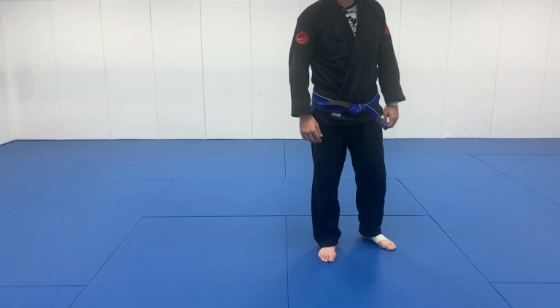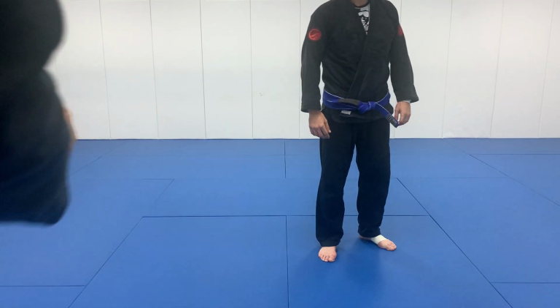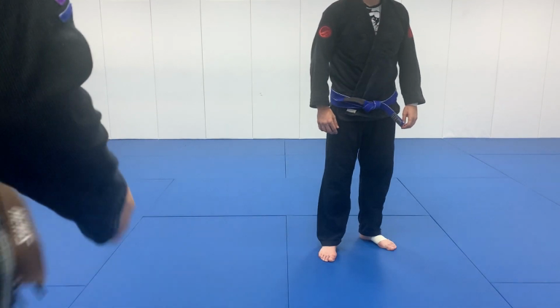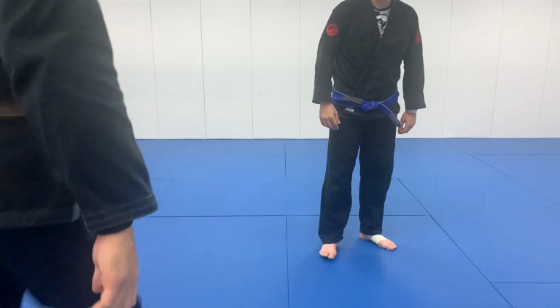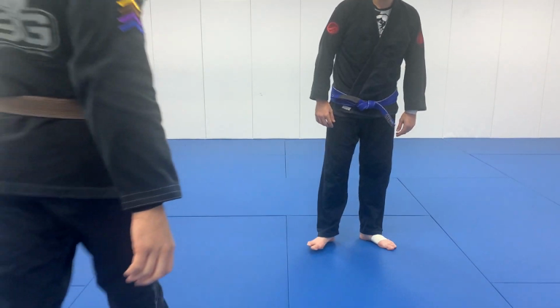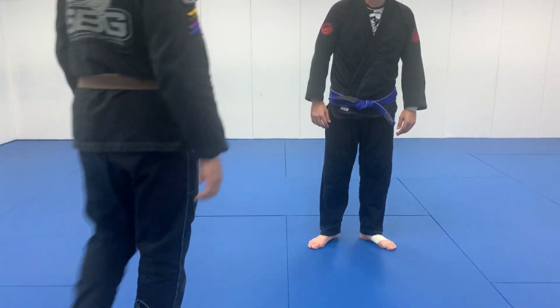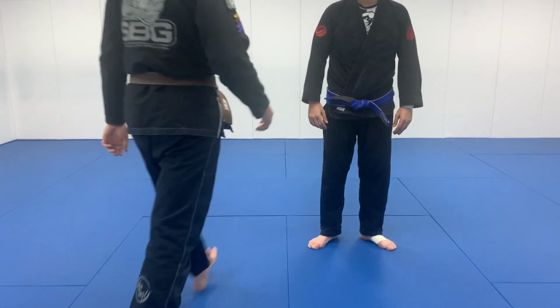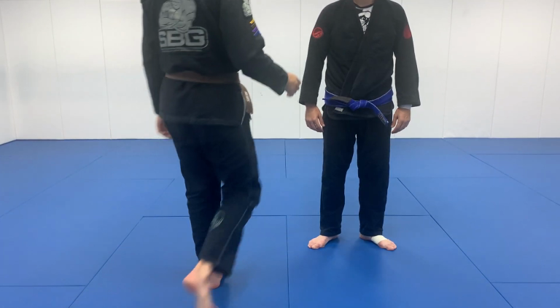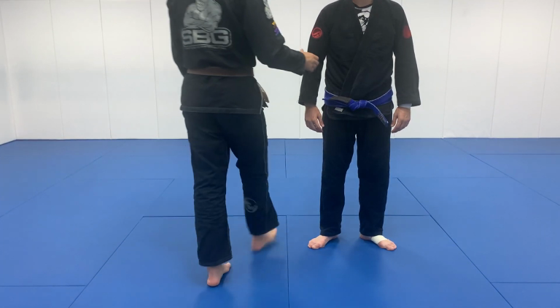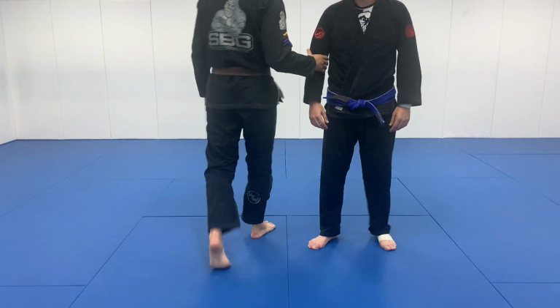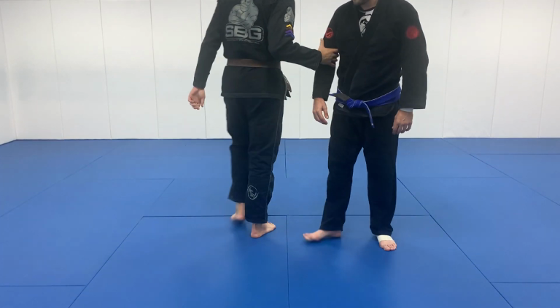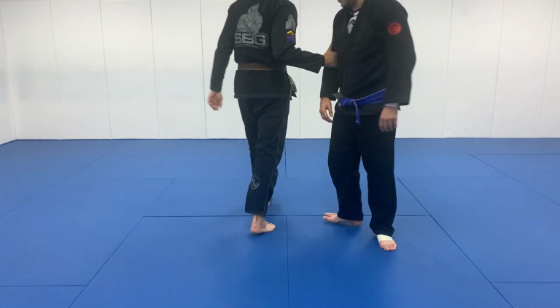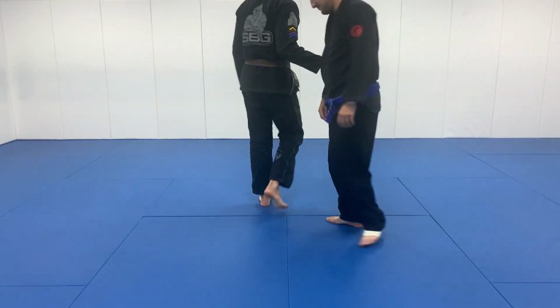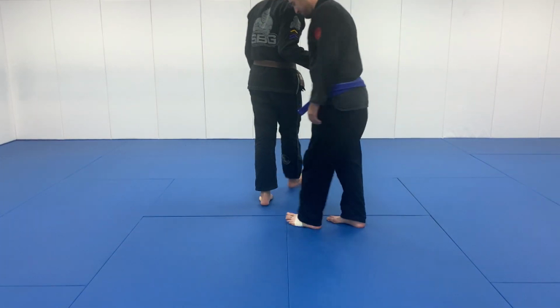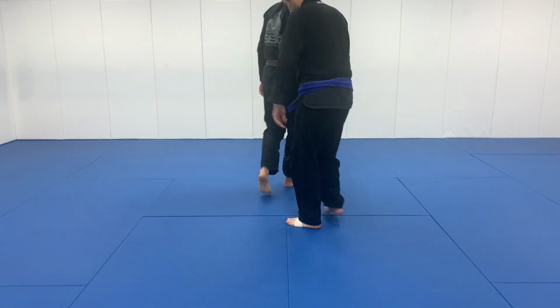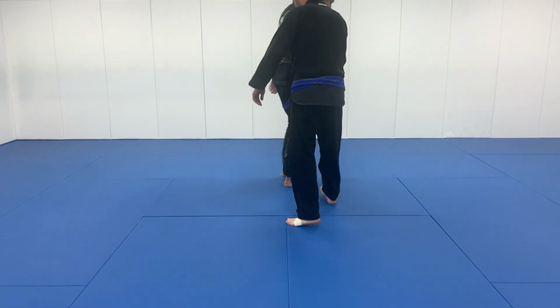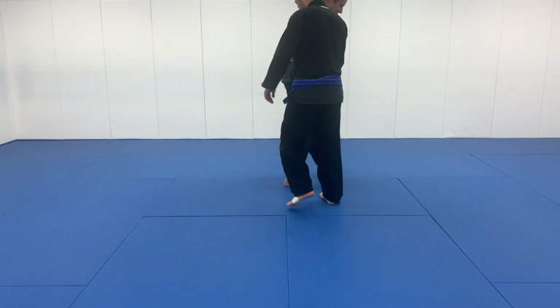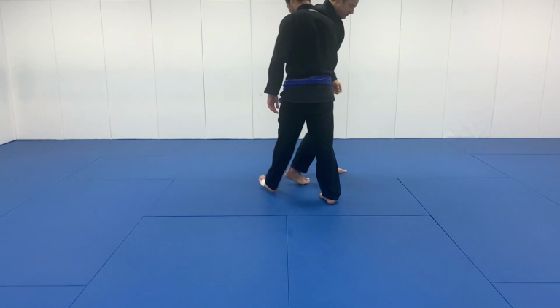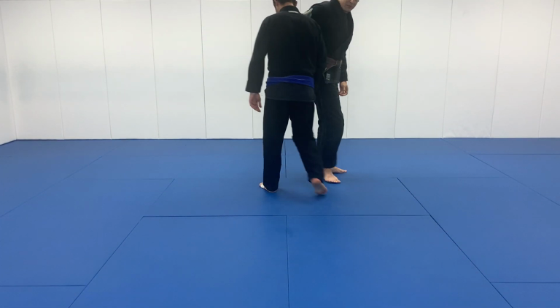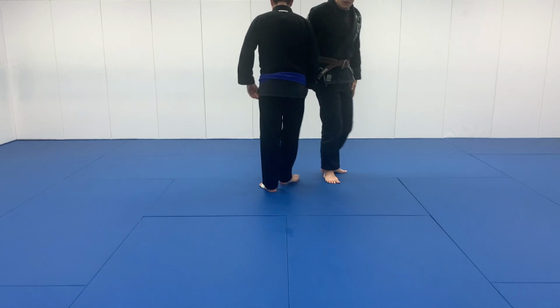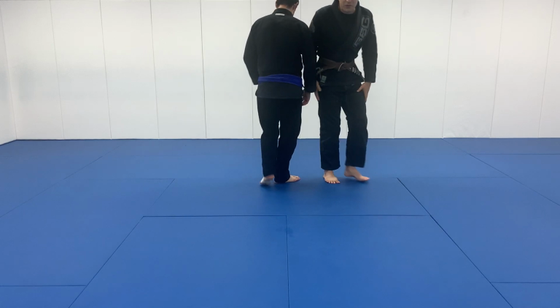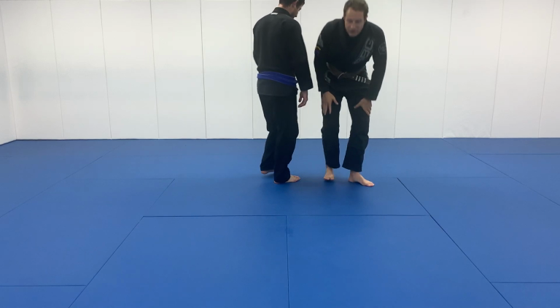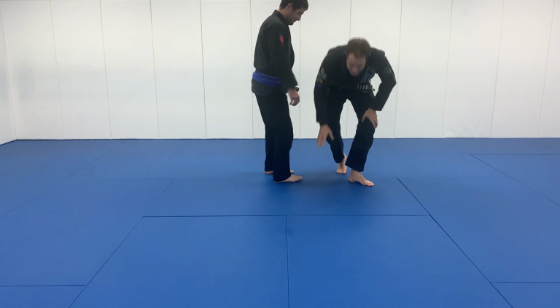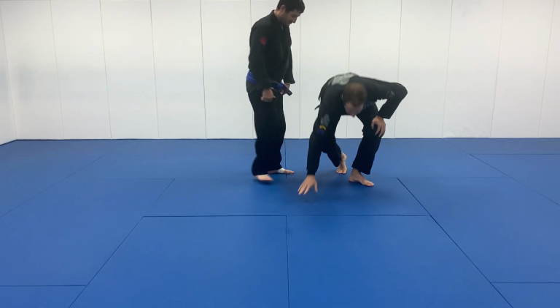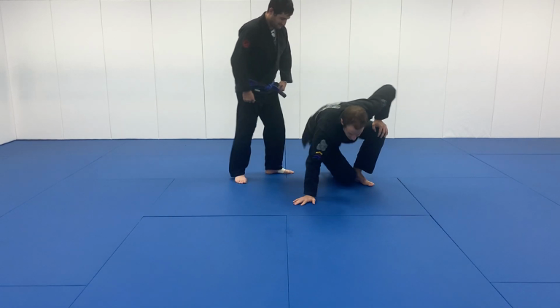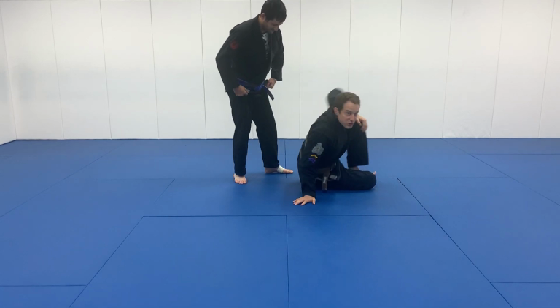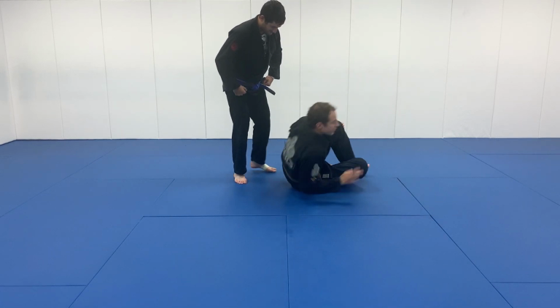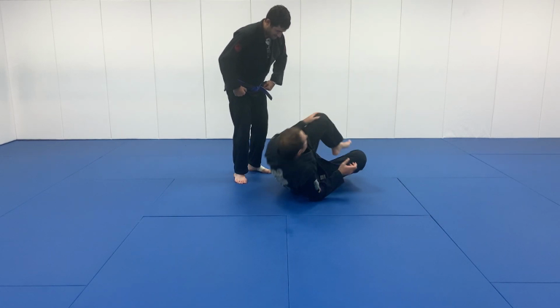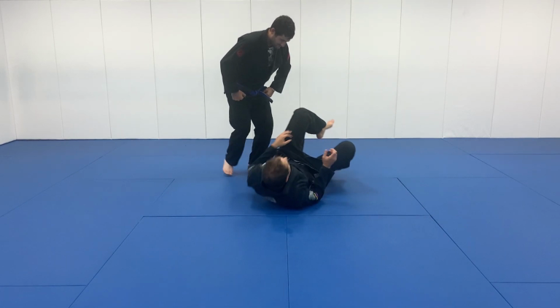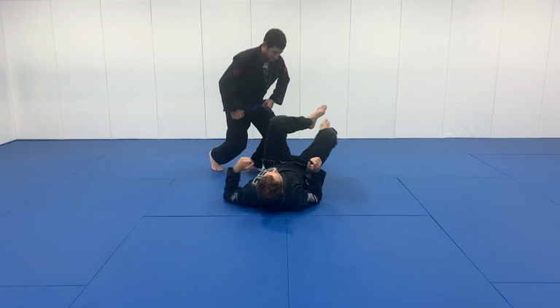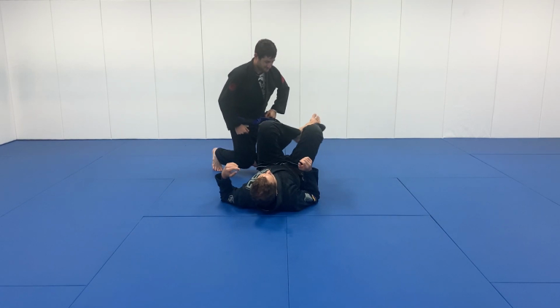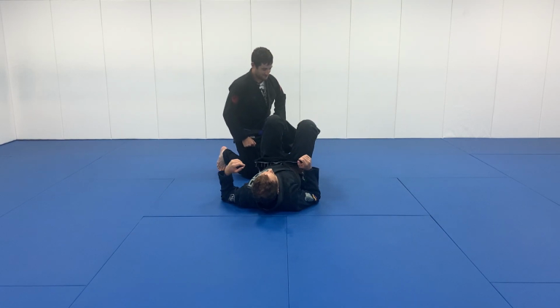All right, parents of growing gorillas and growing gorillas themselves. I'm here with Chris. I'm going to show you our techniques for July.